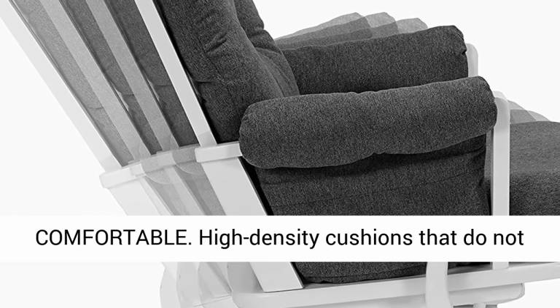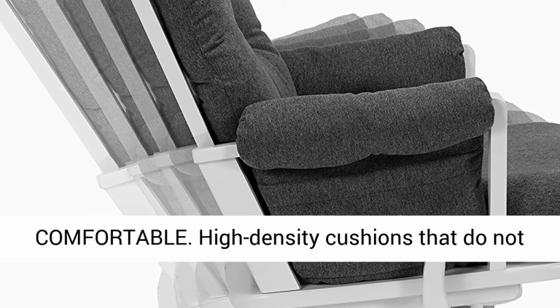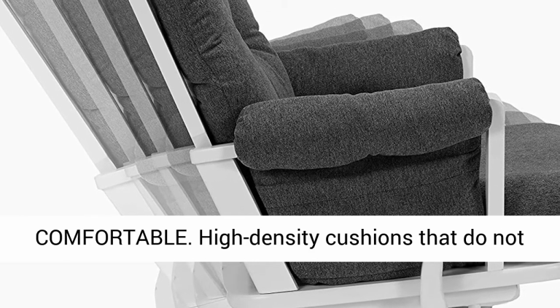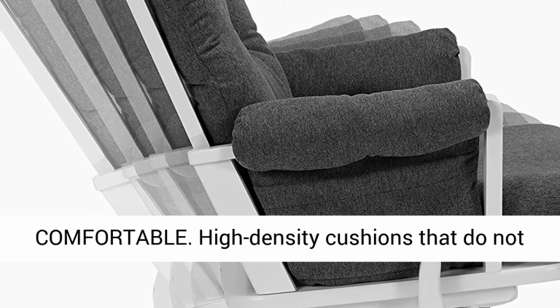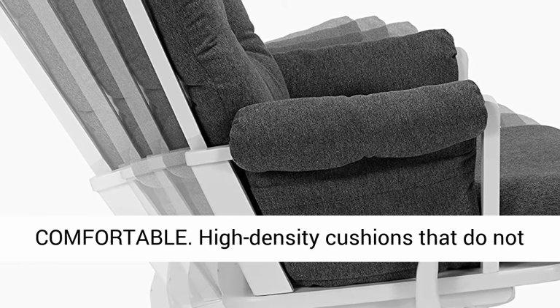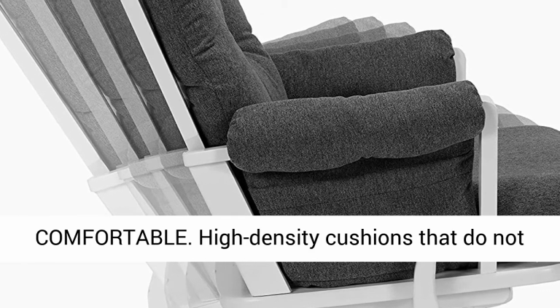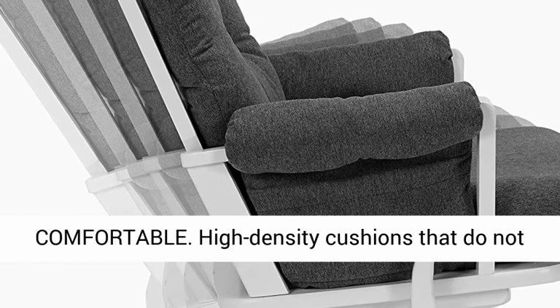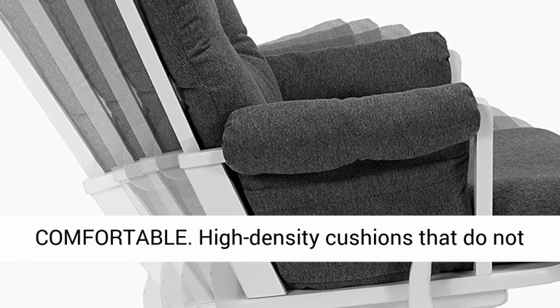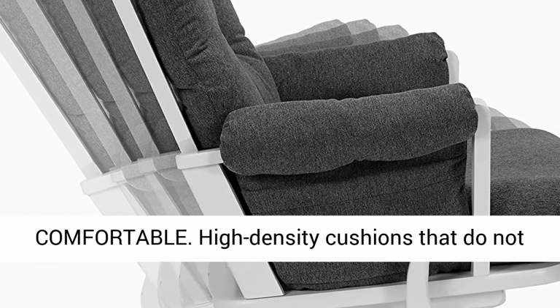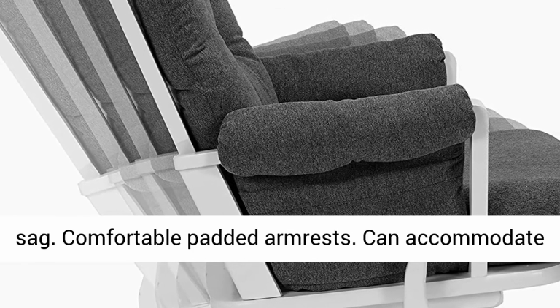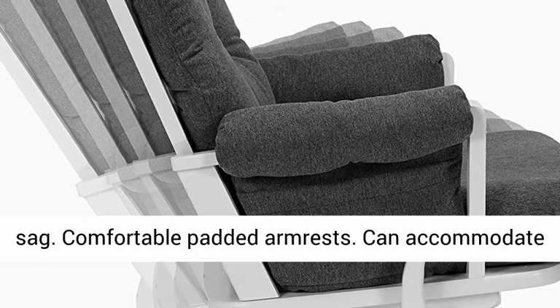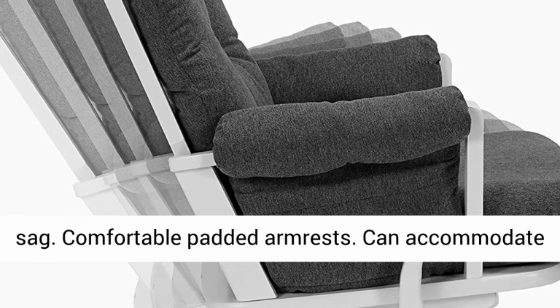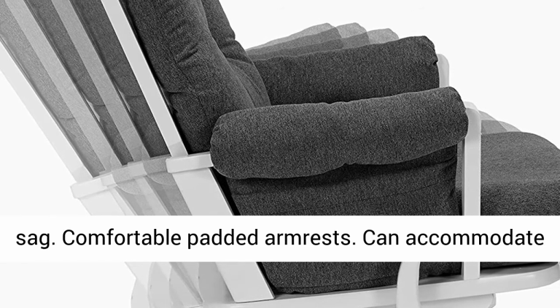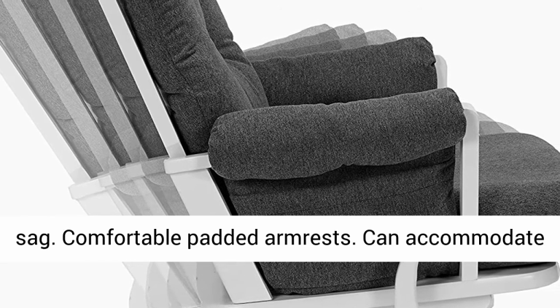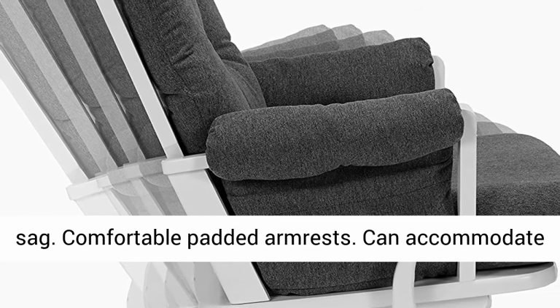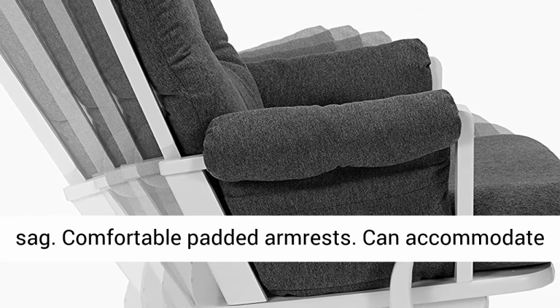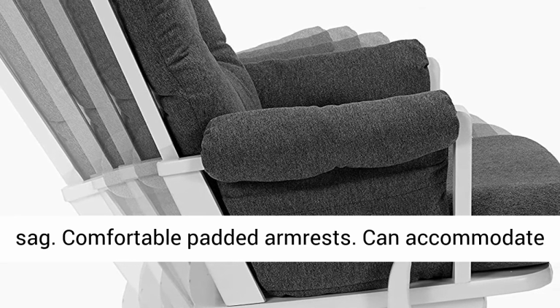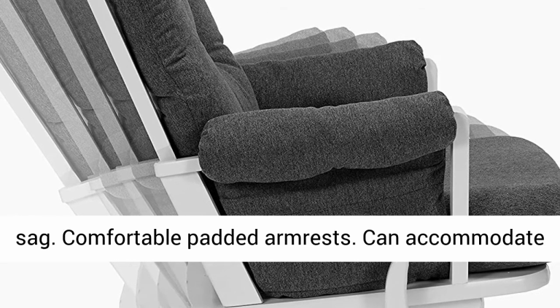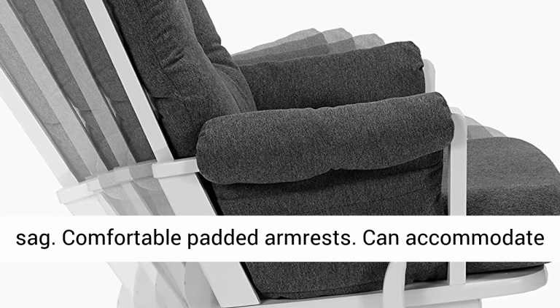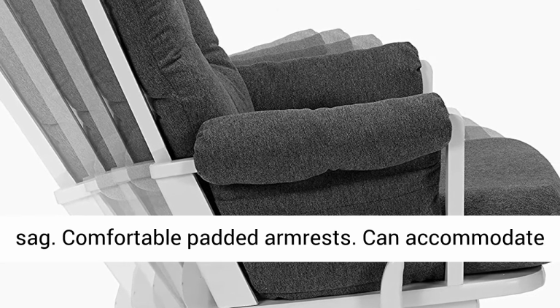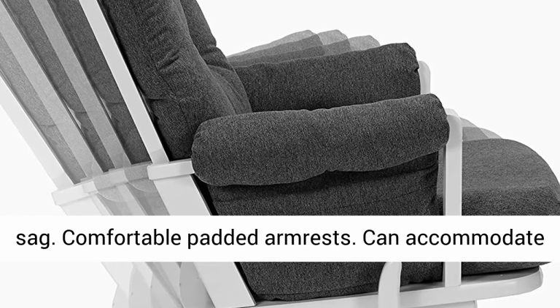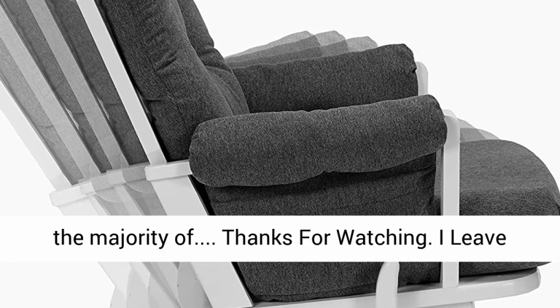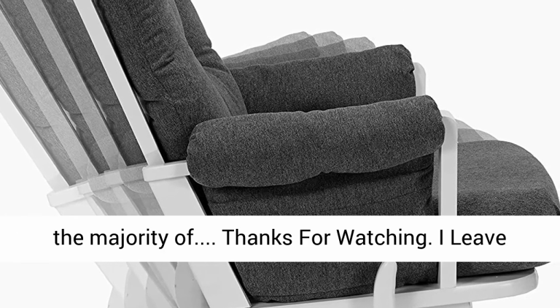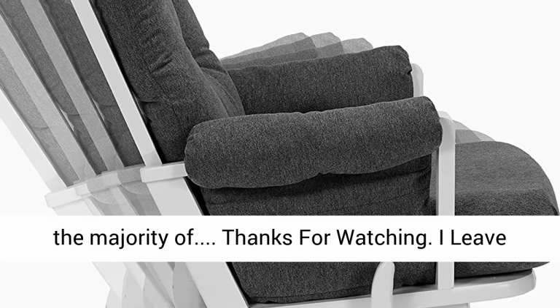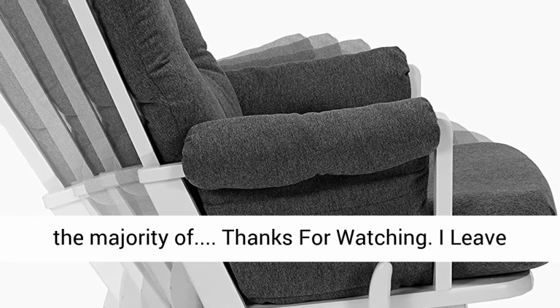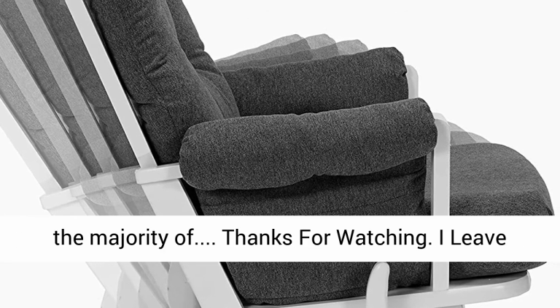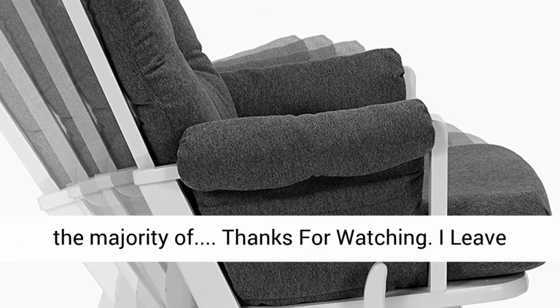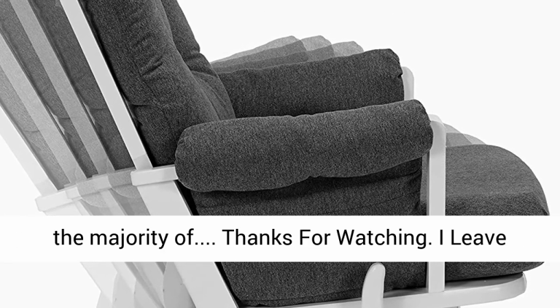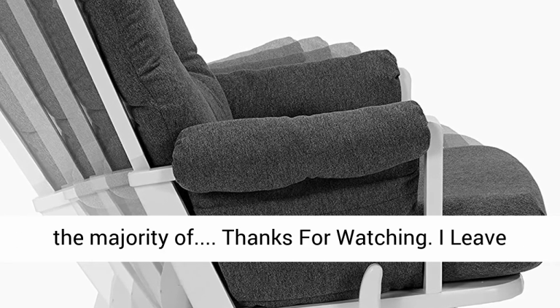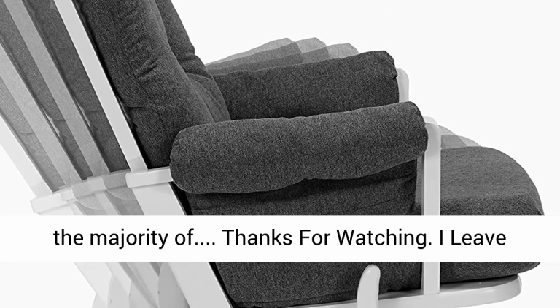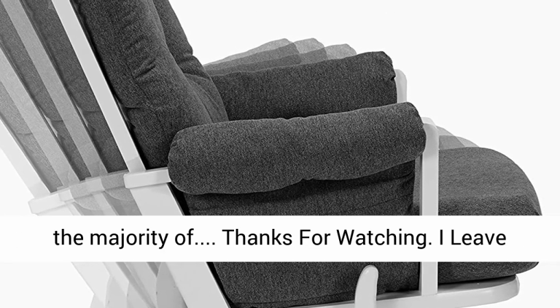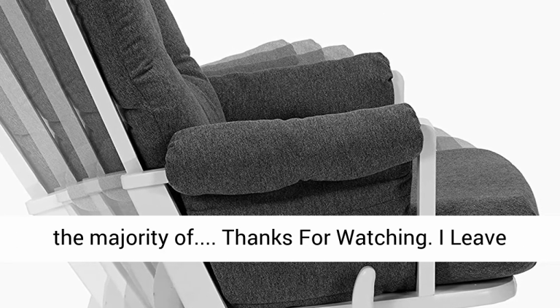Comfortable — high-density cushions that do not sag, comfortable padded armrests, and can accommodate the majority of users.